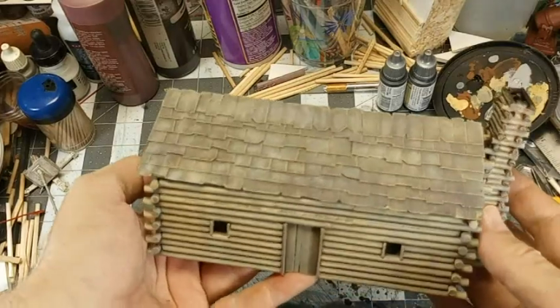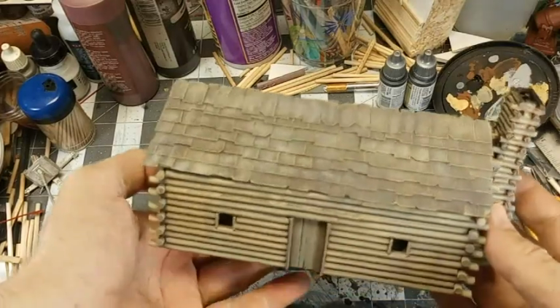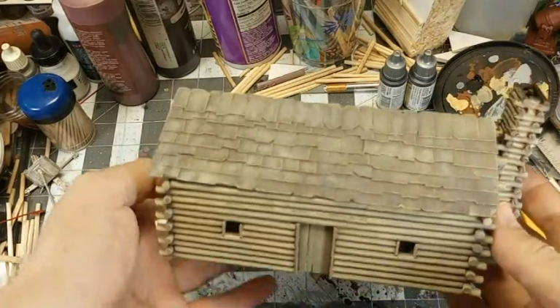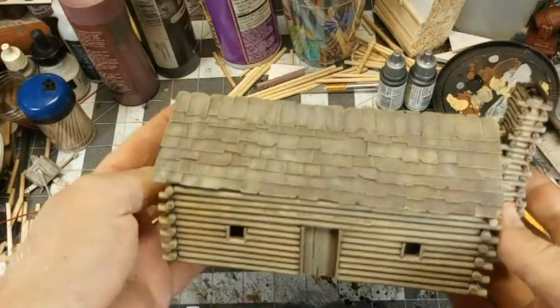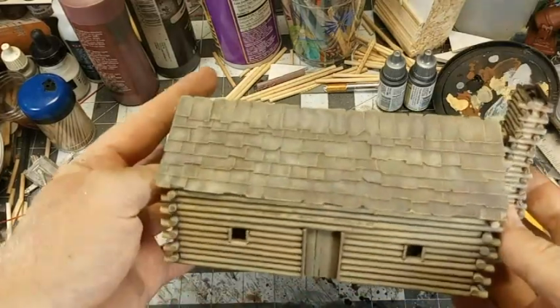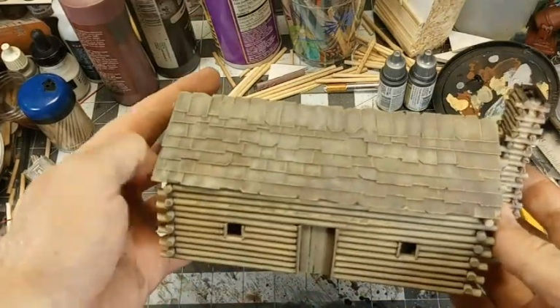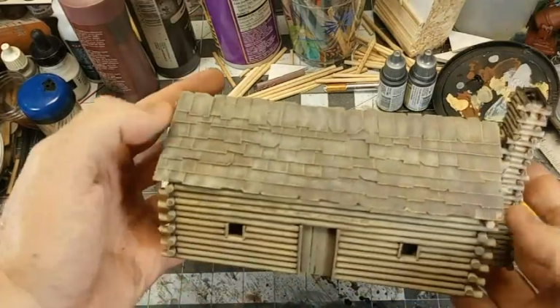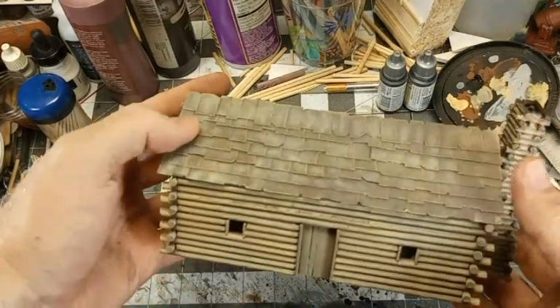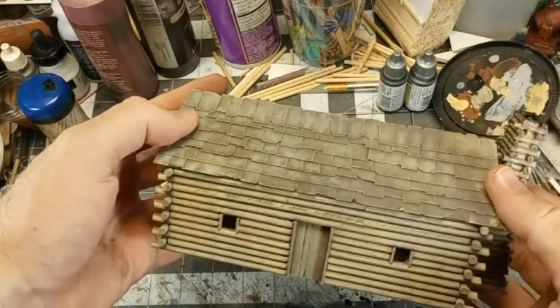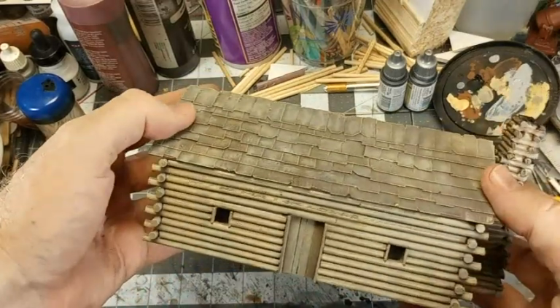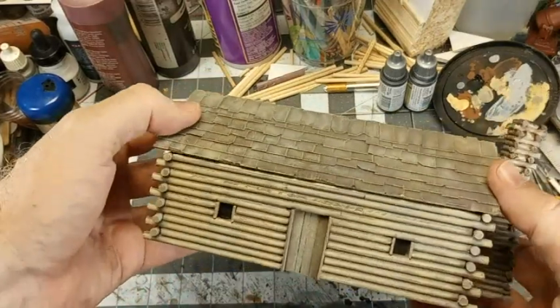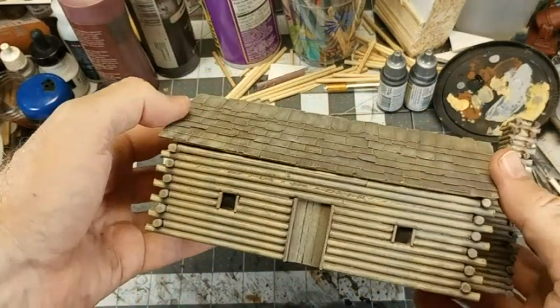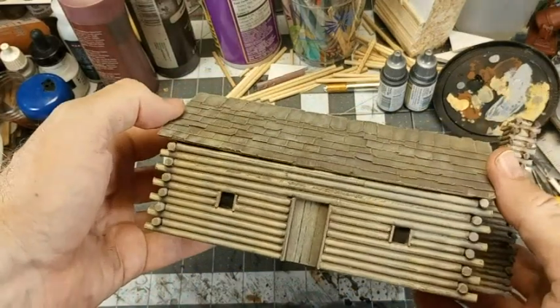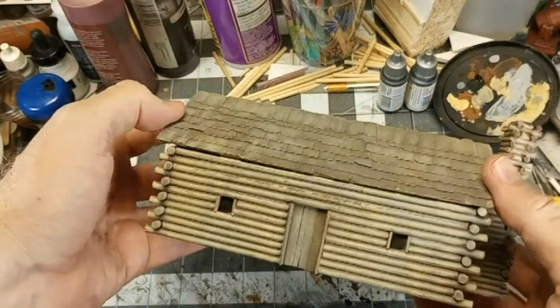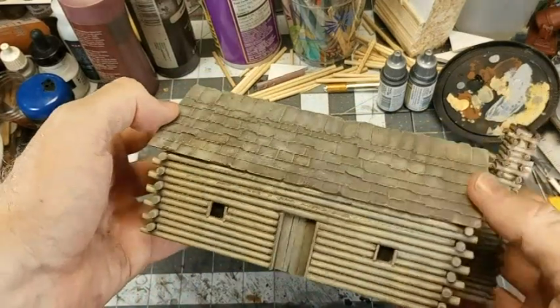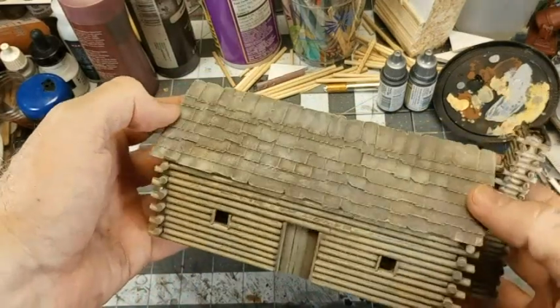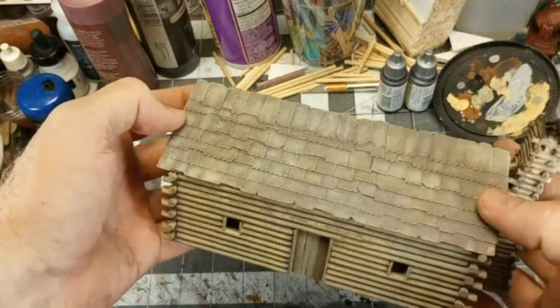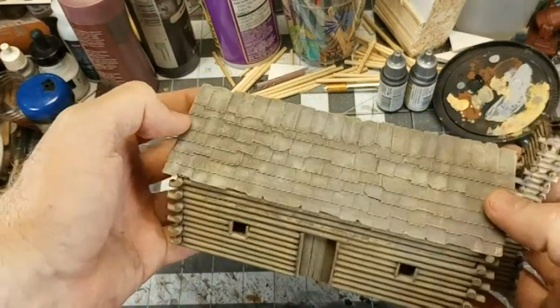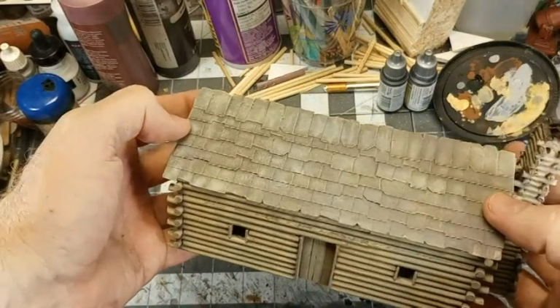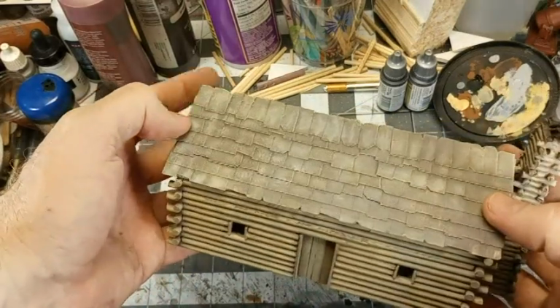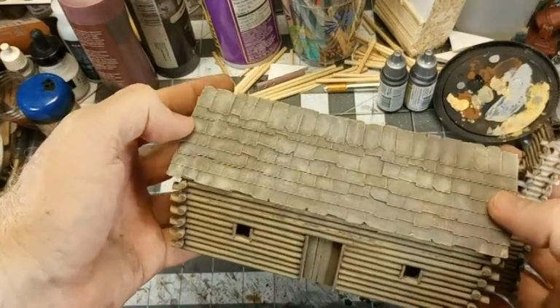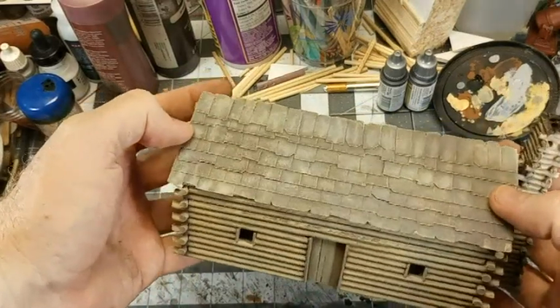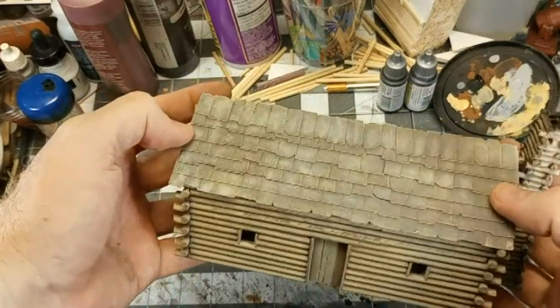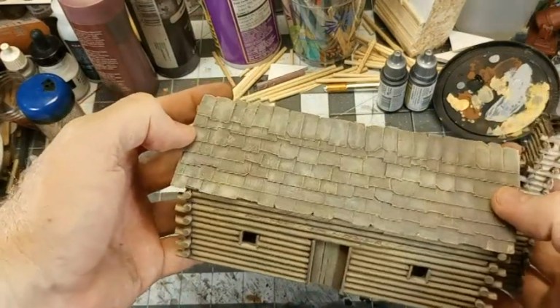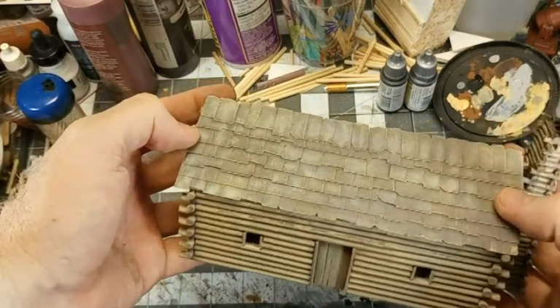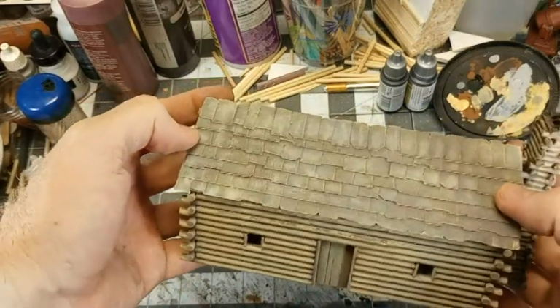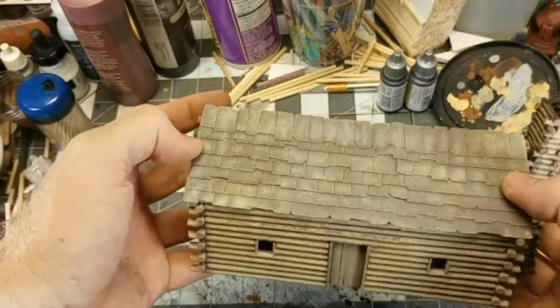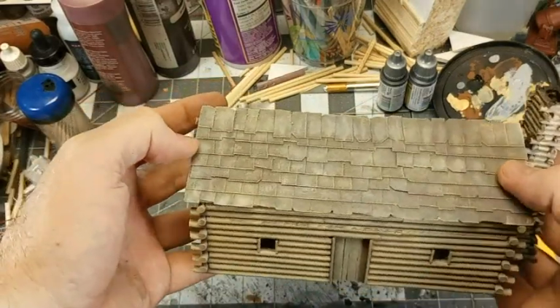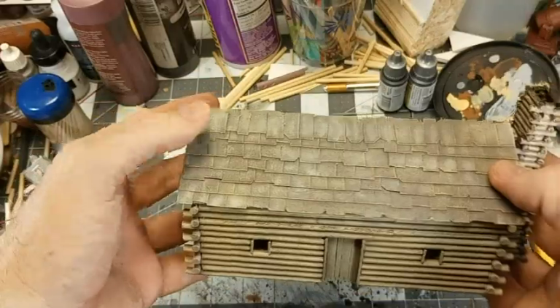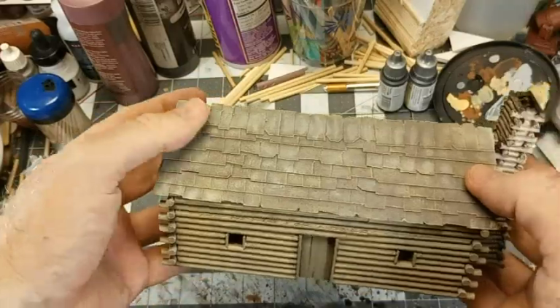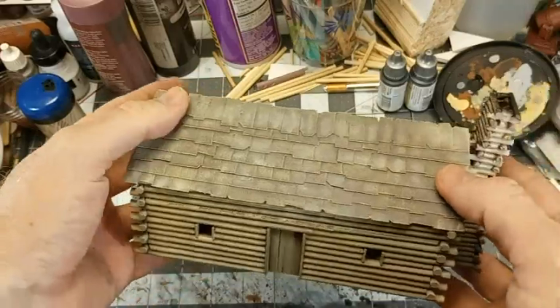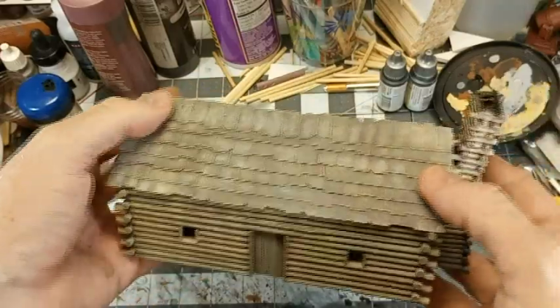Today in the bunker, we're going to make a log cabin suitable for the Frontier.